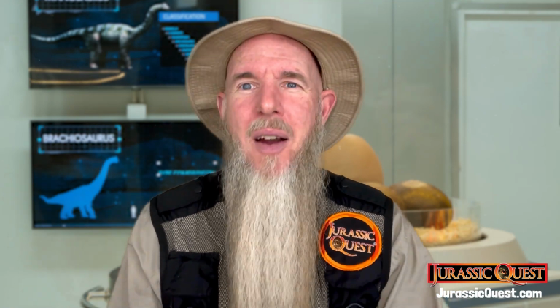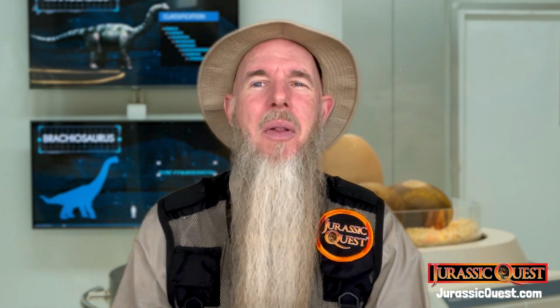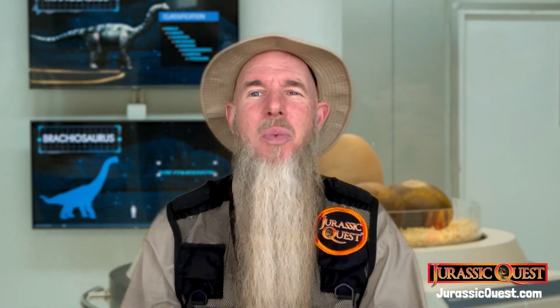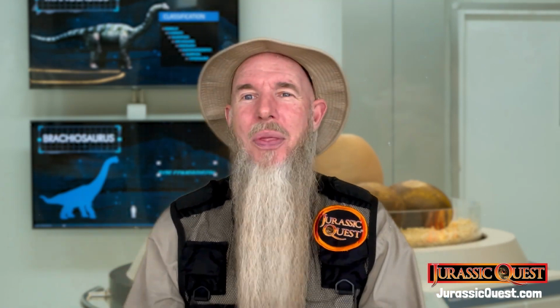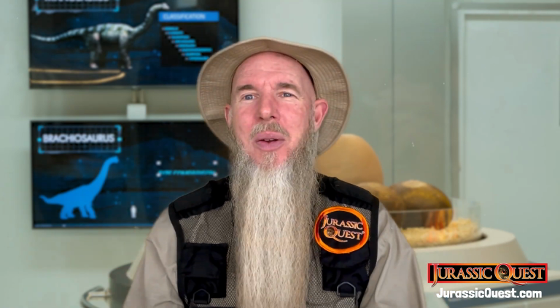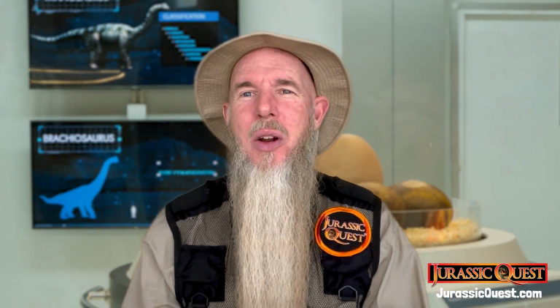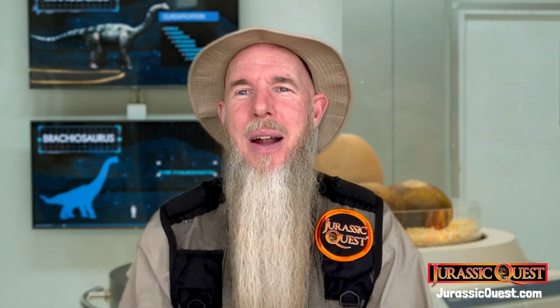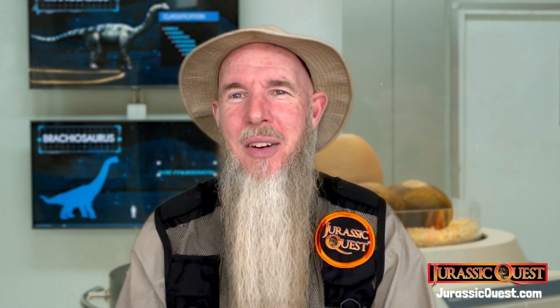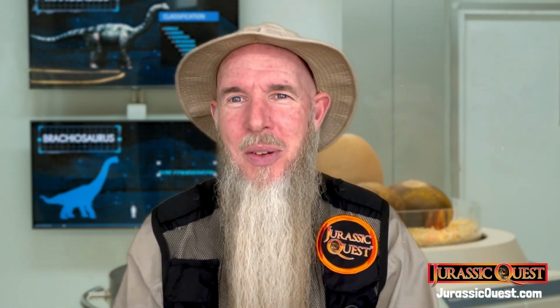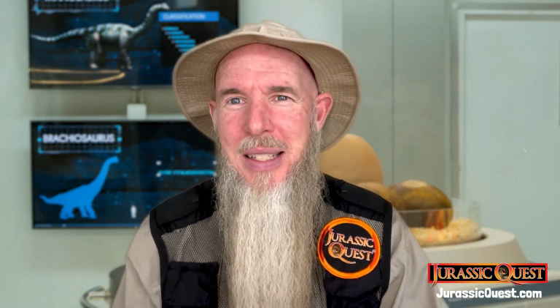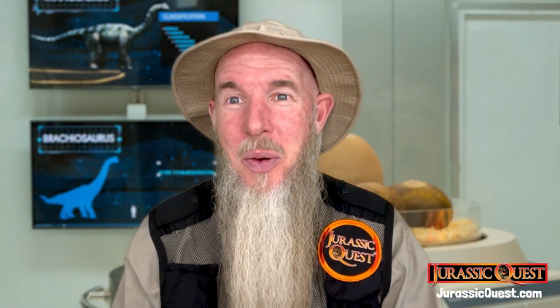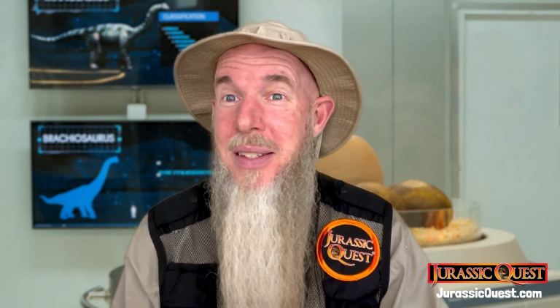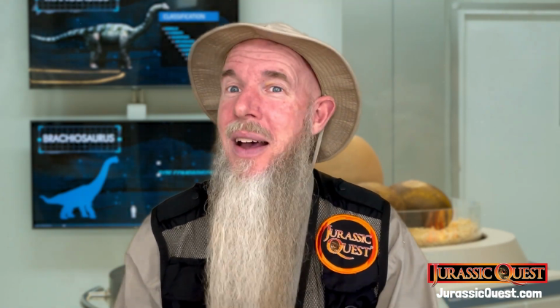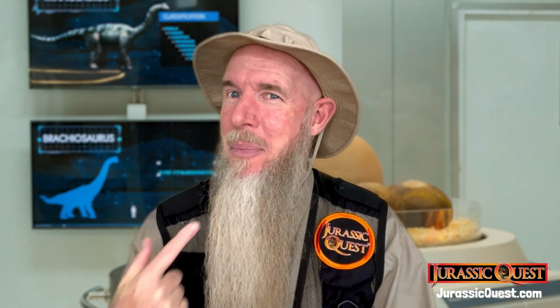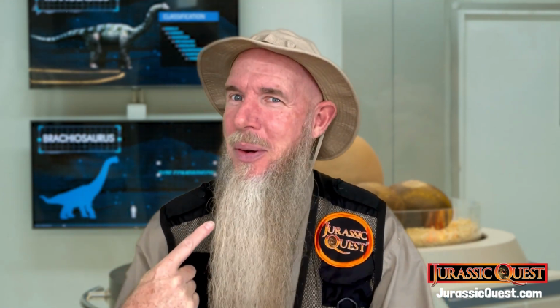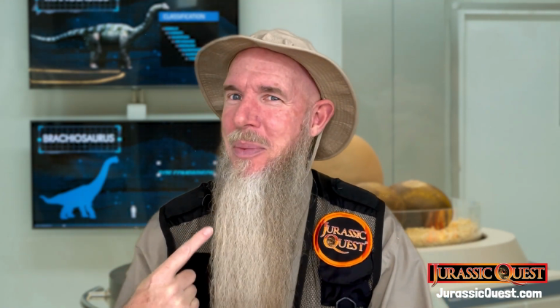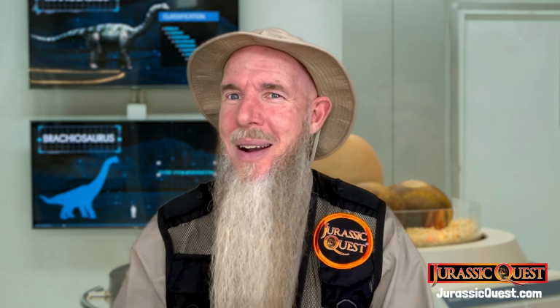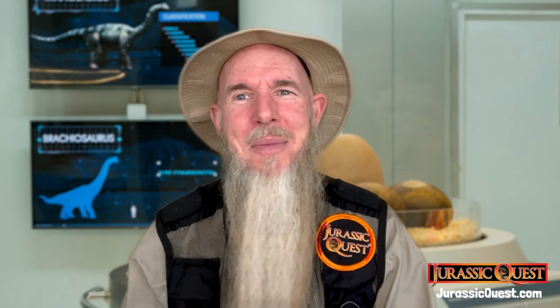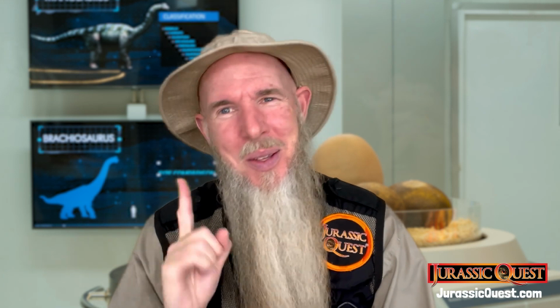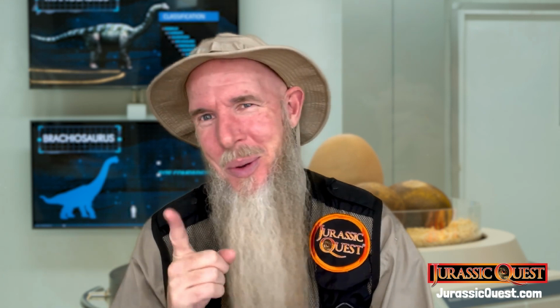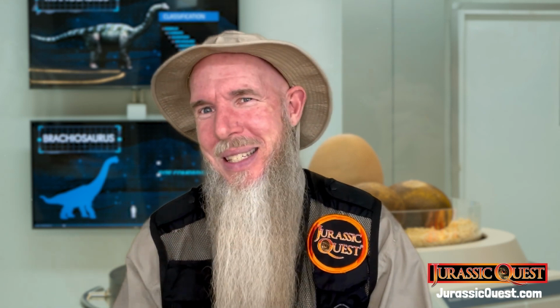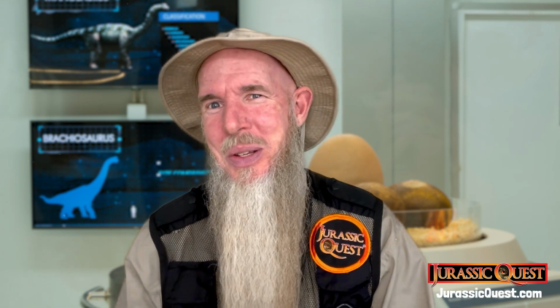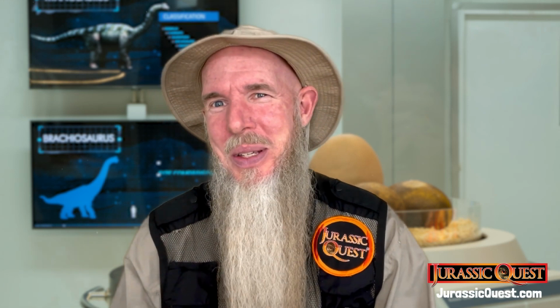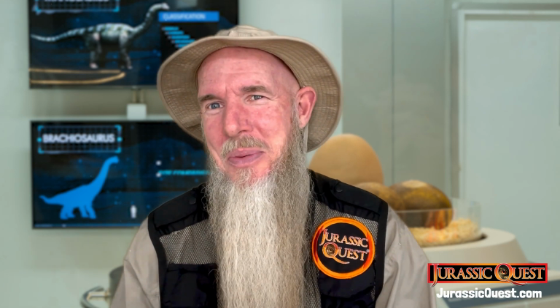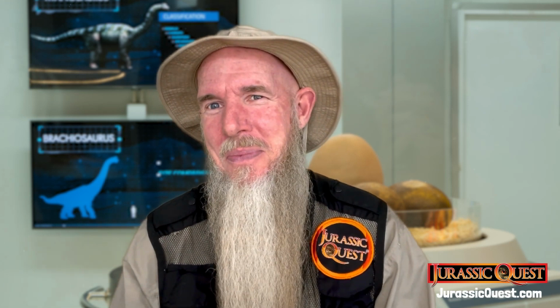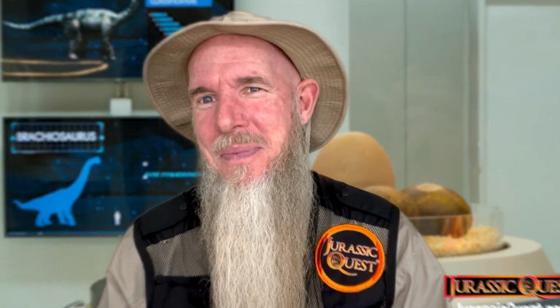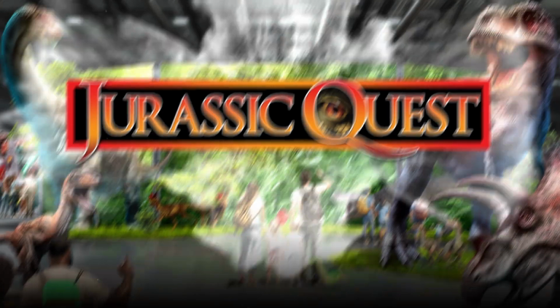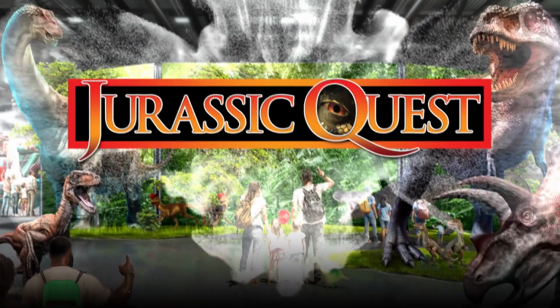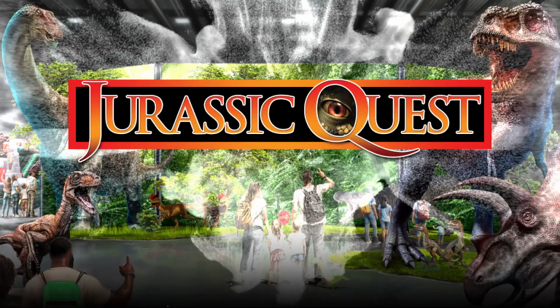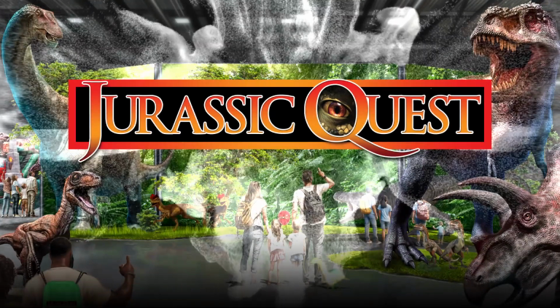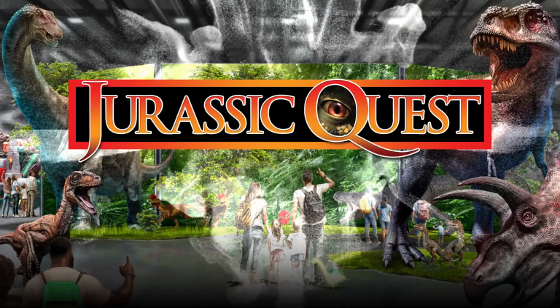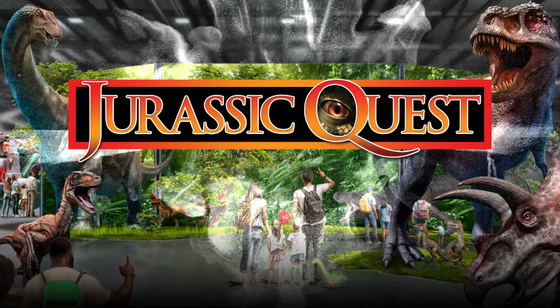Well, that's one thing you can learn about here at Jurassic Quest. I'm Park Ranger Marty, hope to see you soon. Thank you very much.